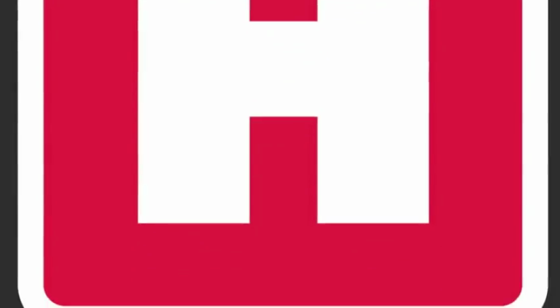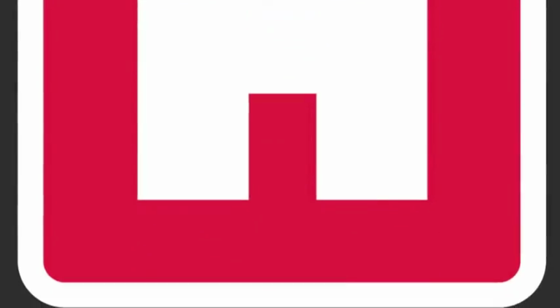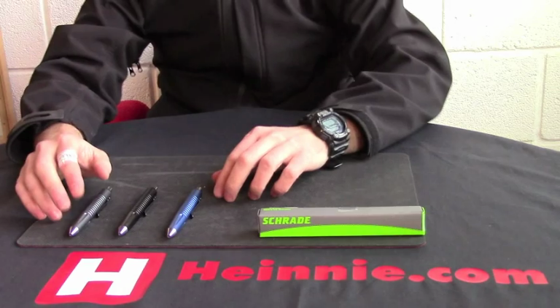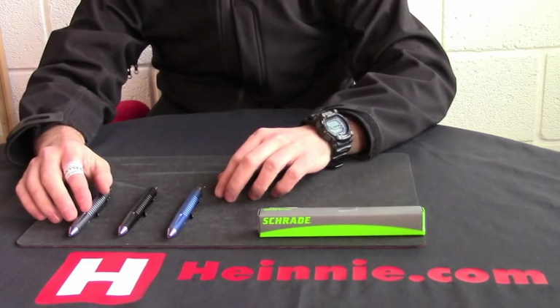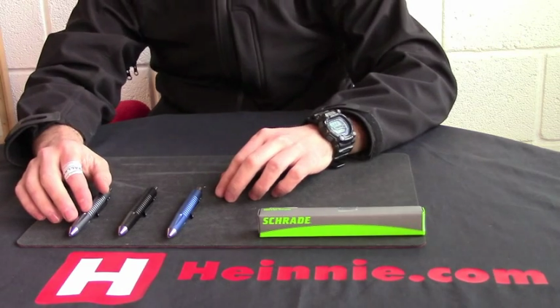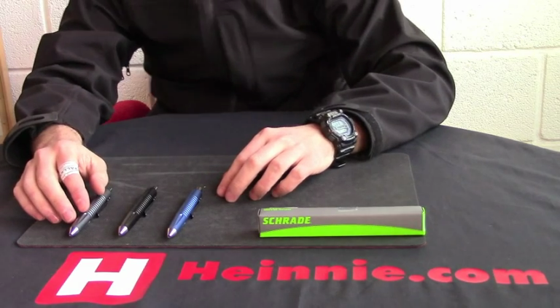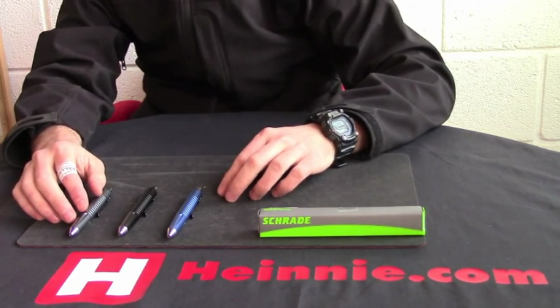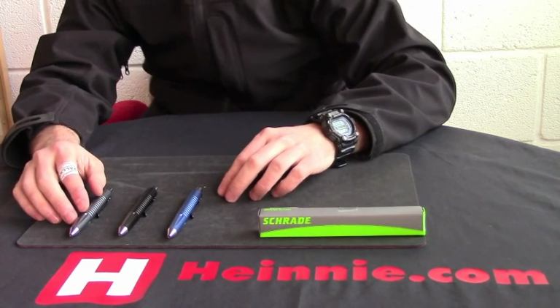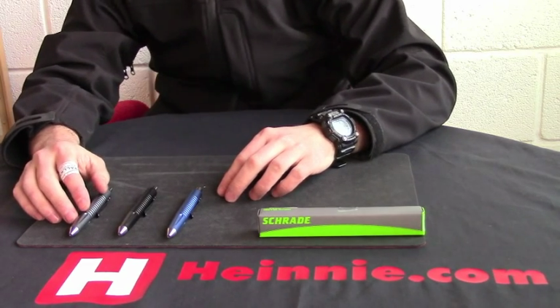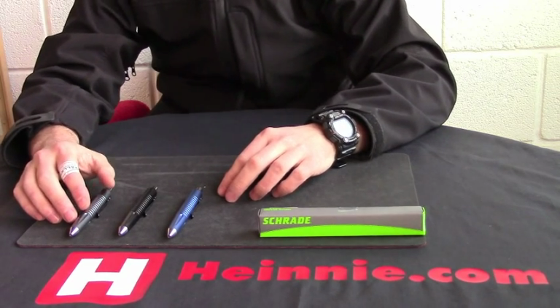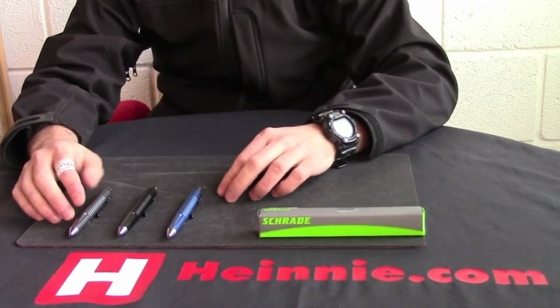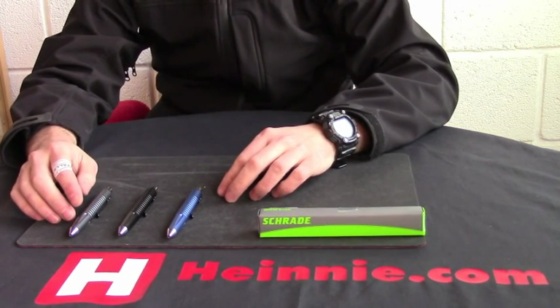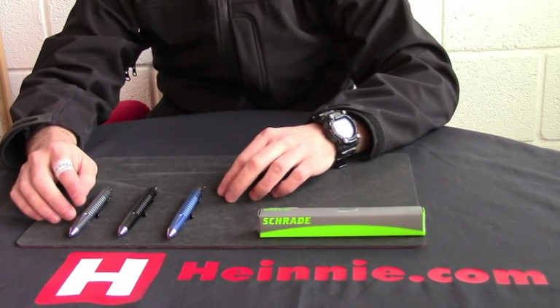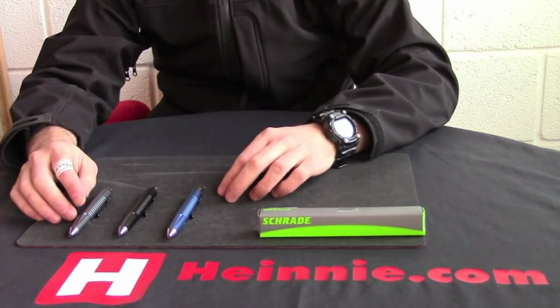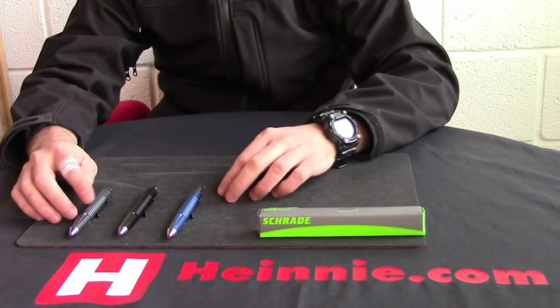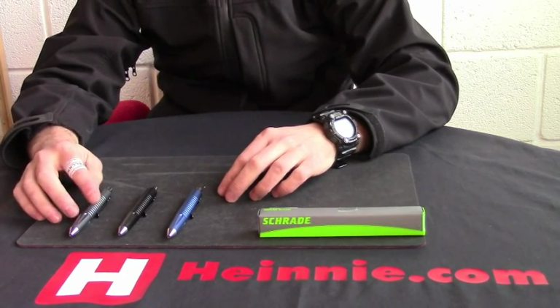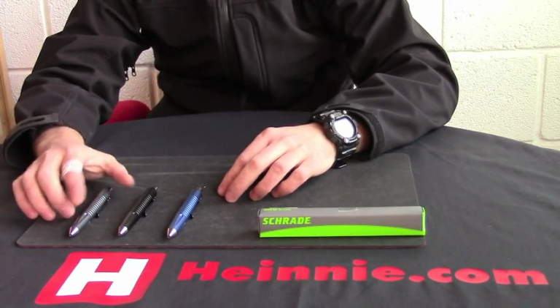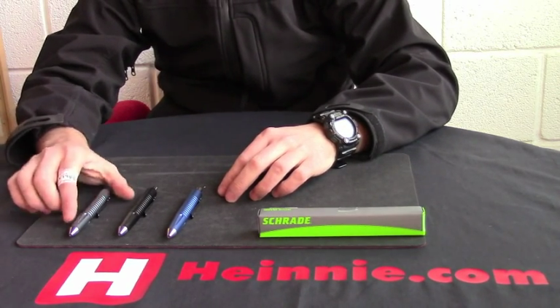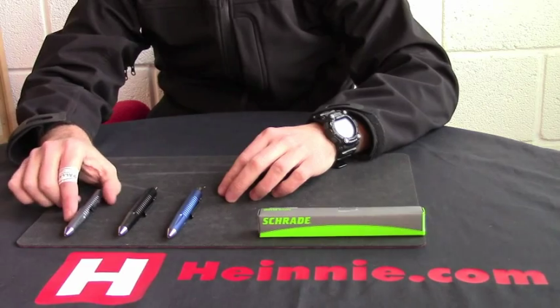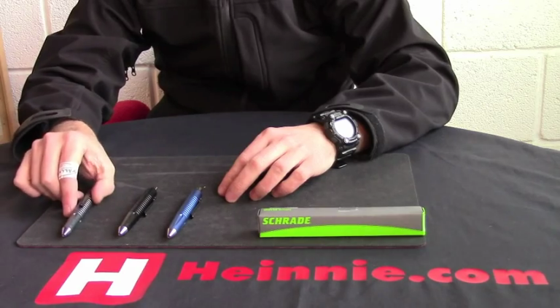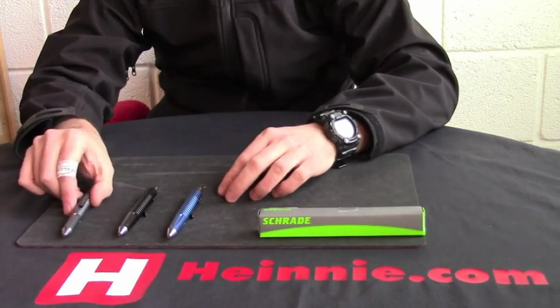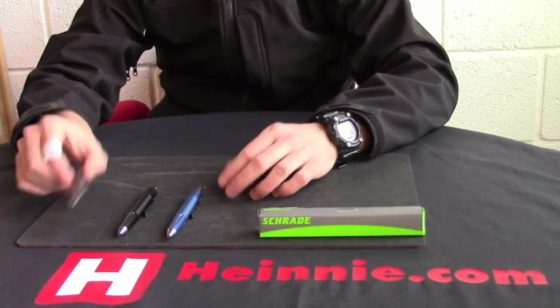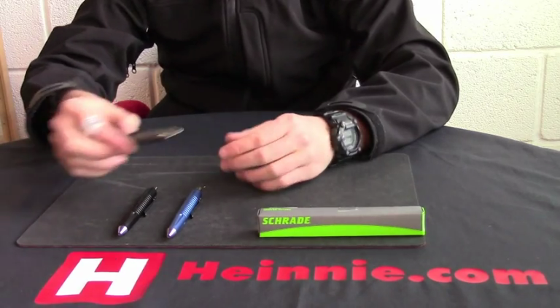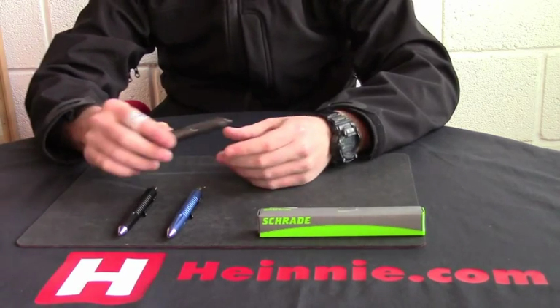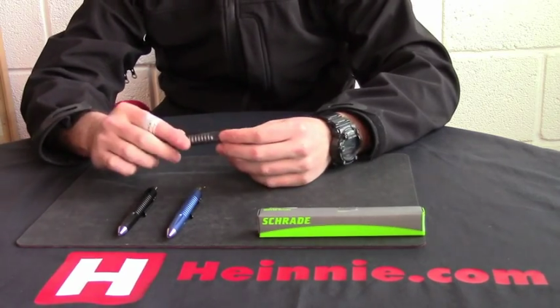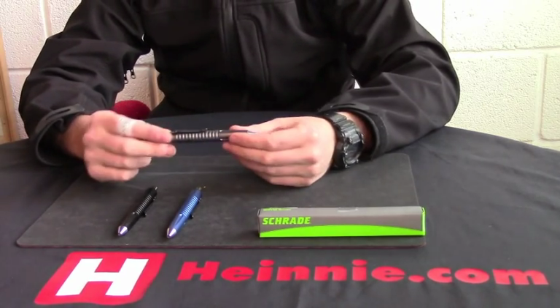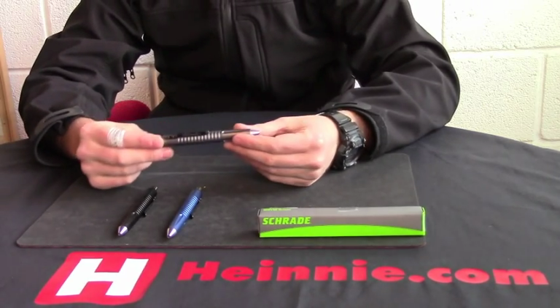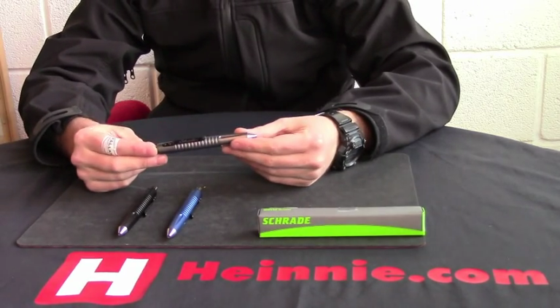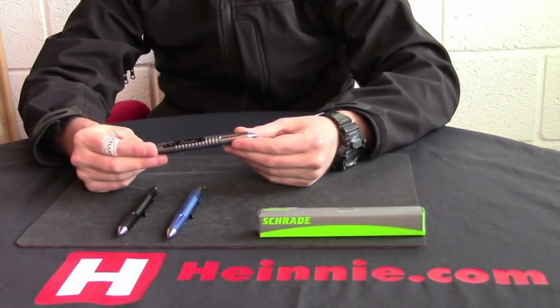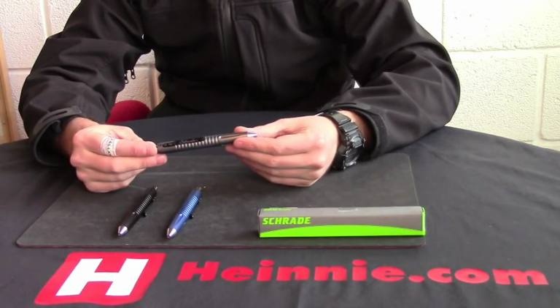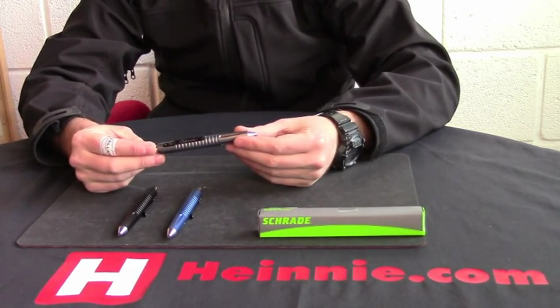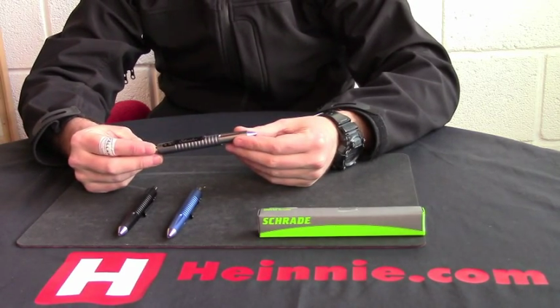Hello everyone, welcome to Heinnie's. Schrade tactical push button pen today.